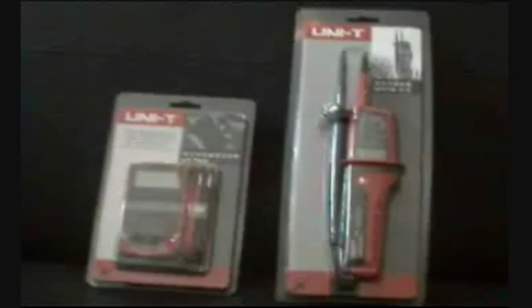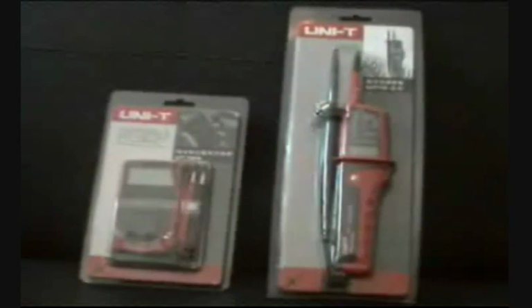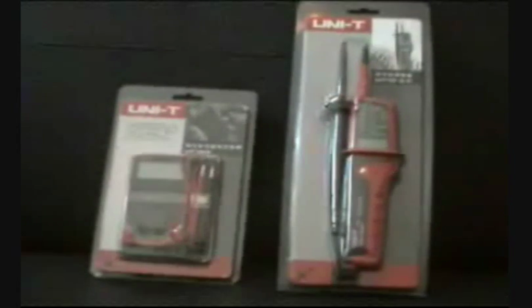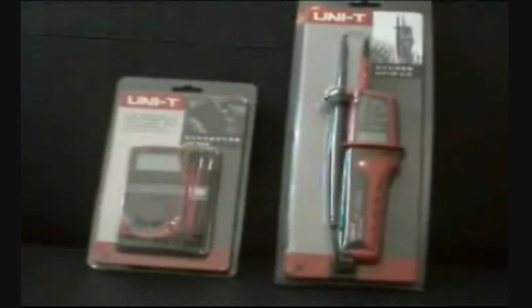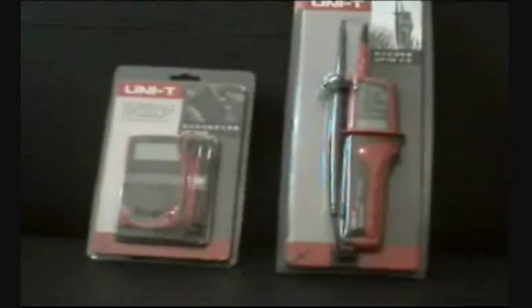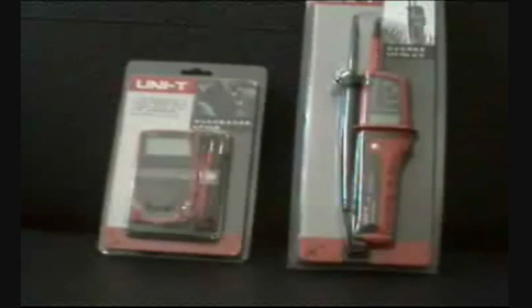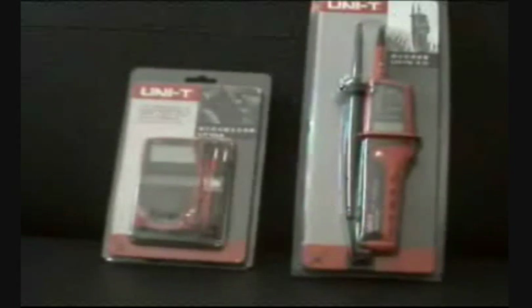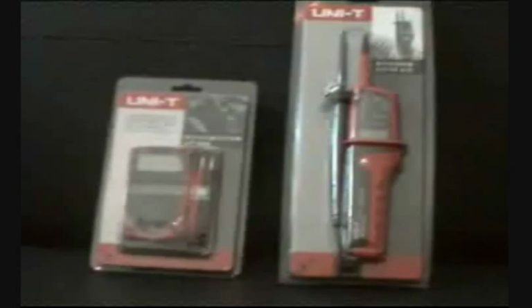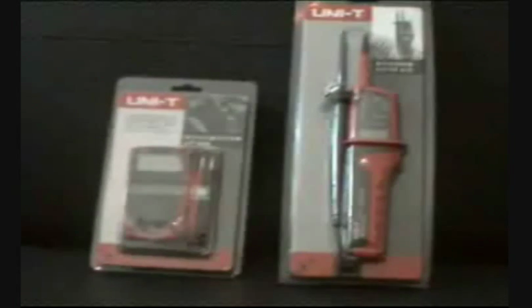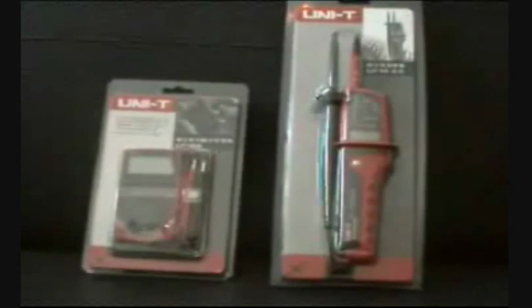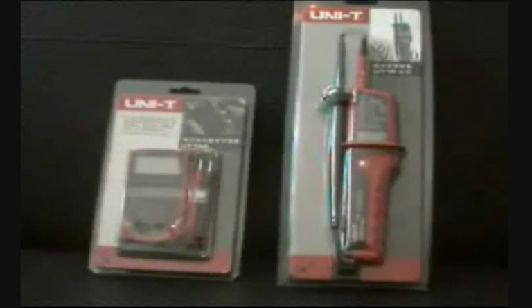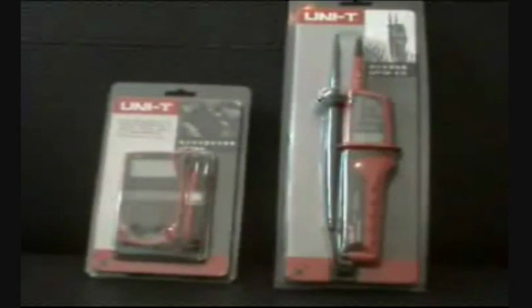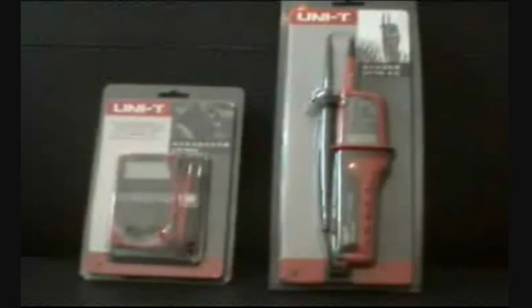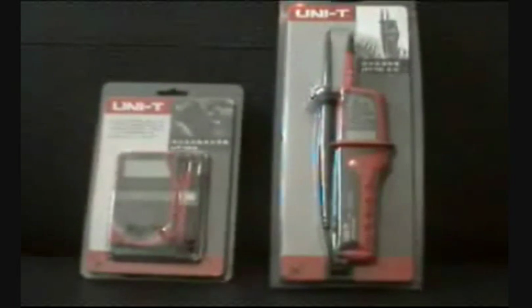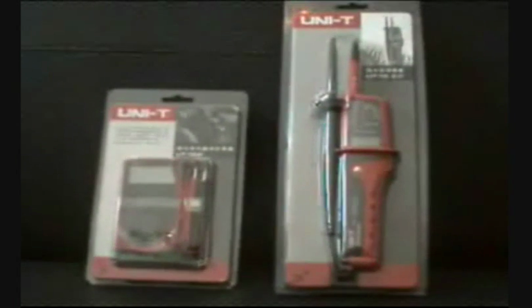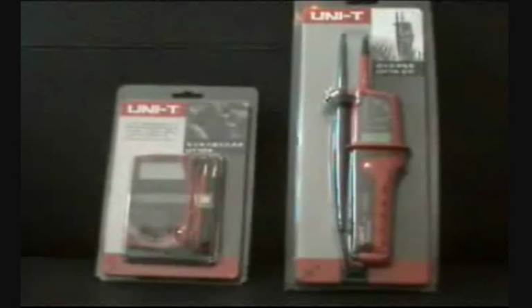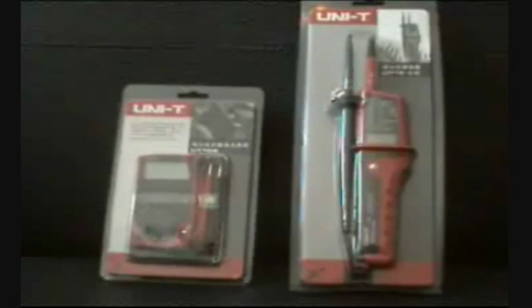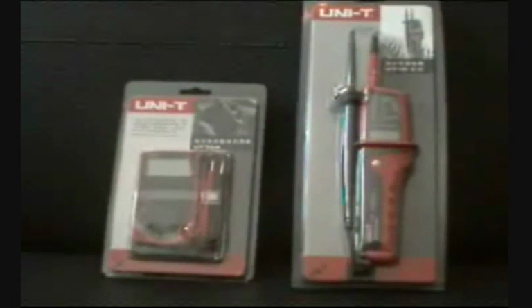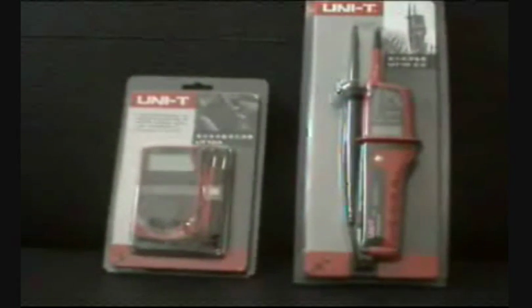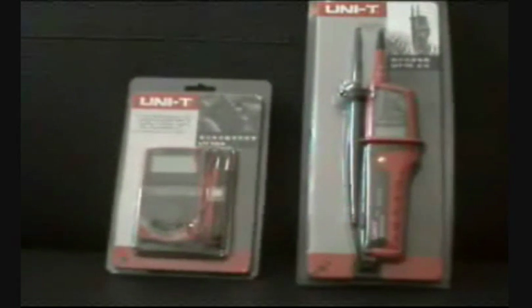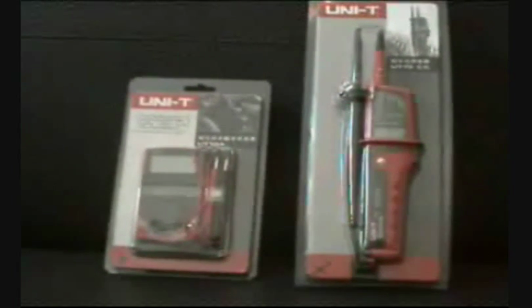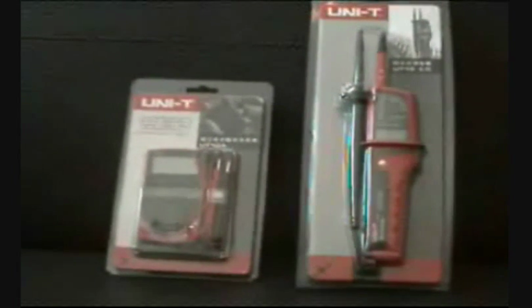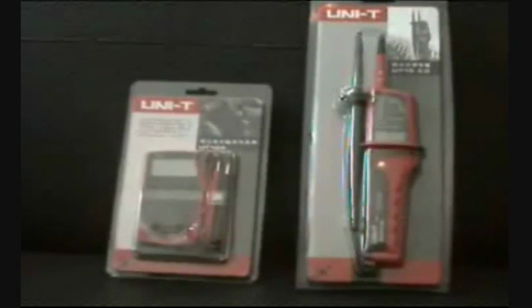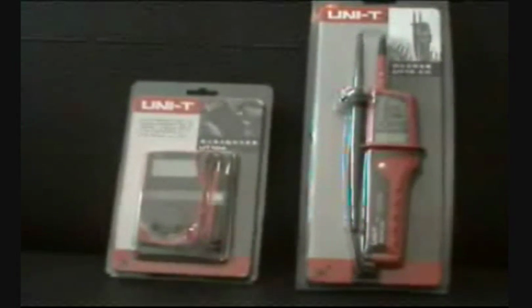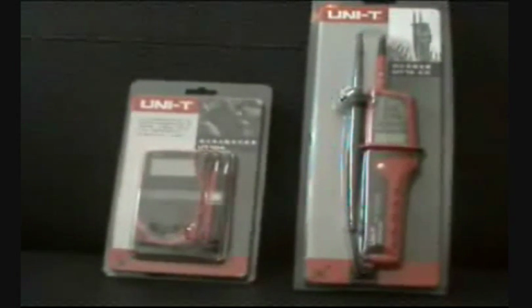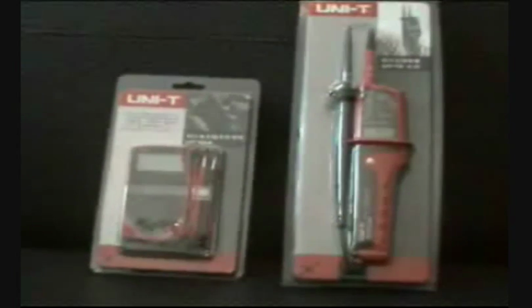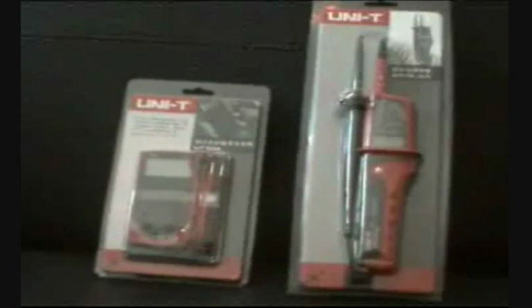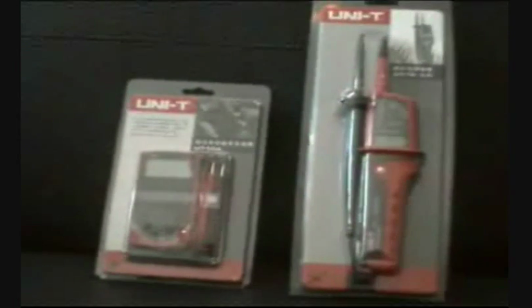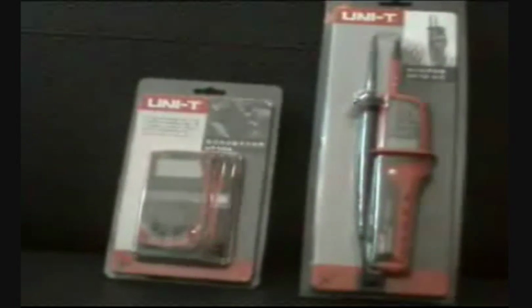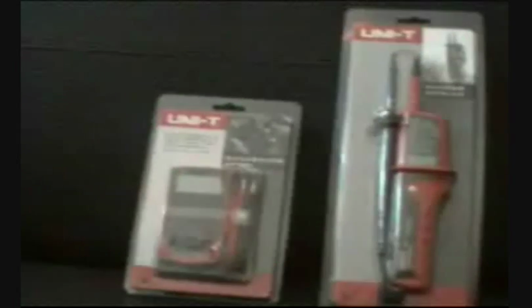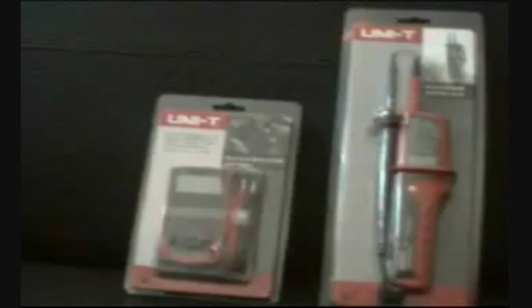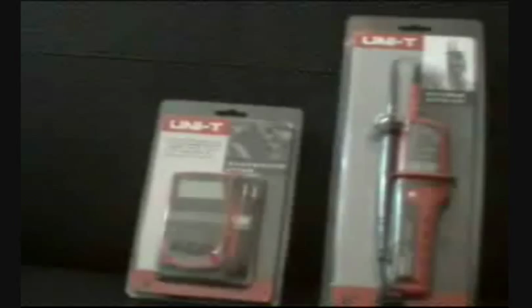Those are the two recommended portable devices for measuring voltage — the UT10A and the UT15C — here on DGC TV.